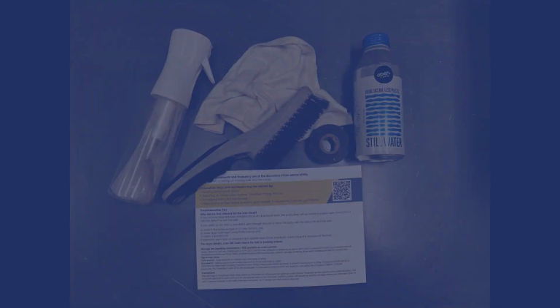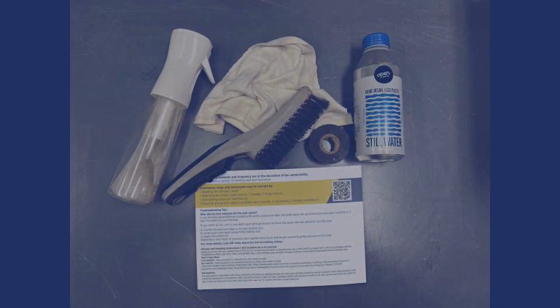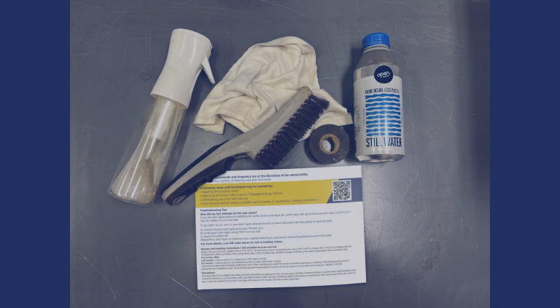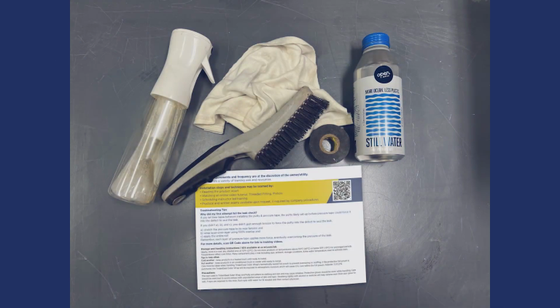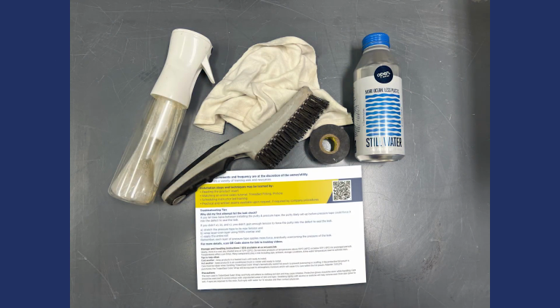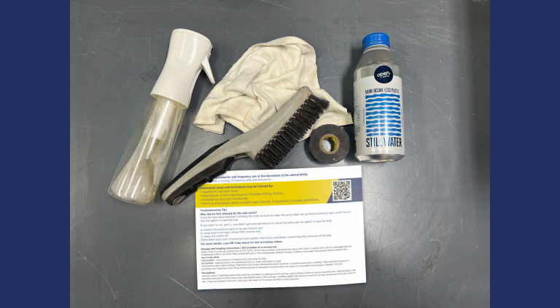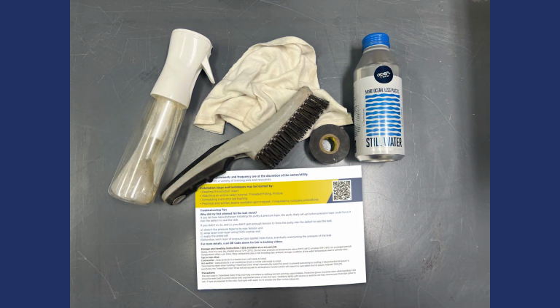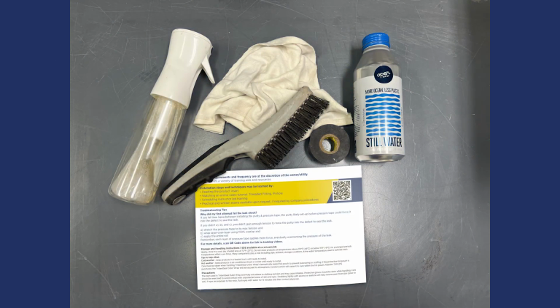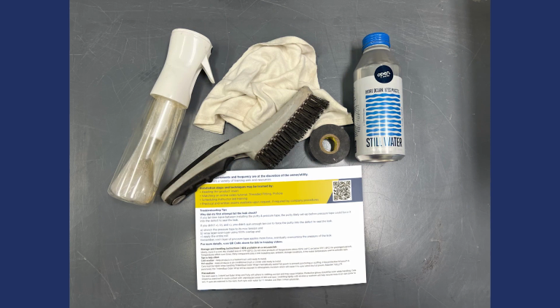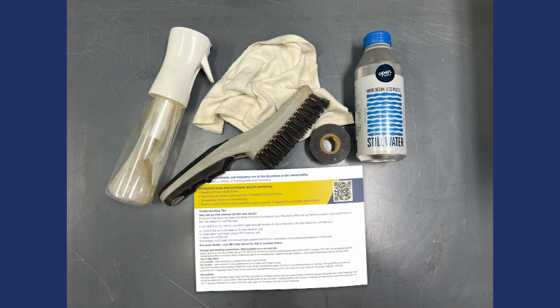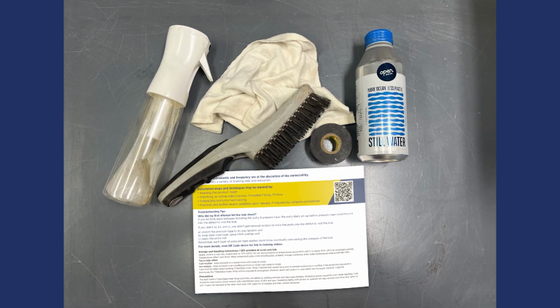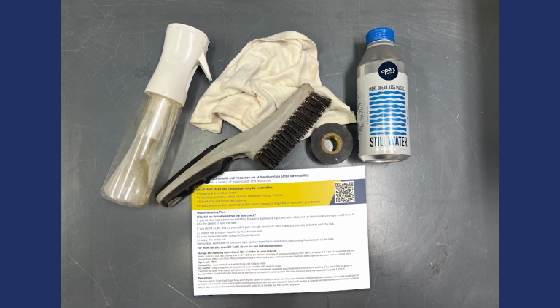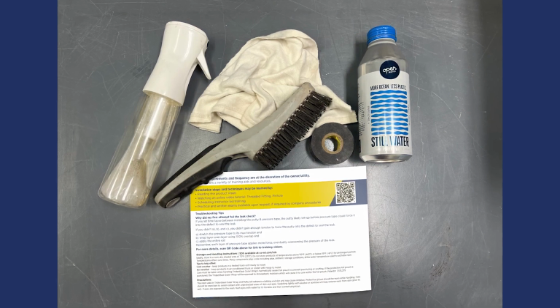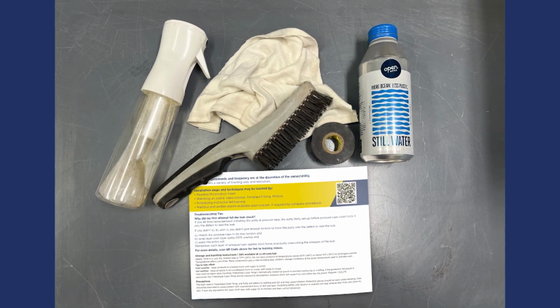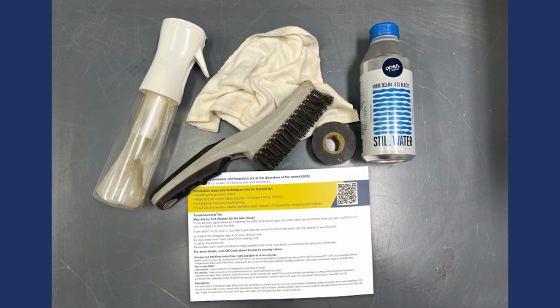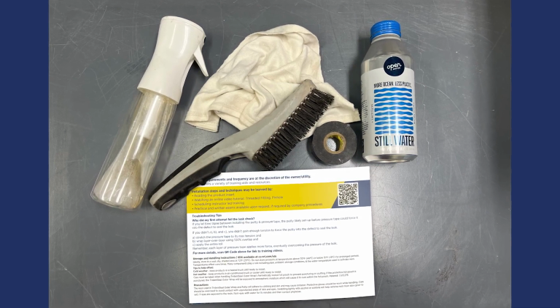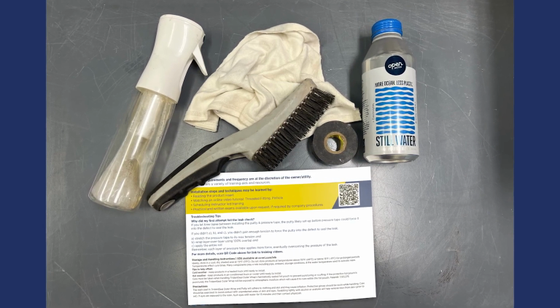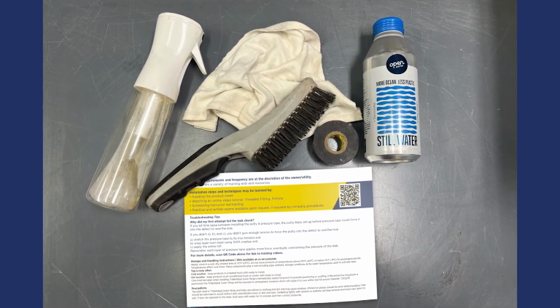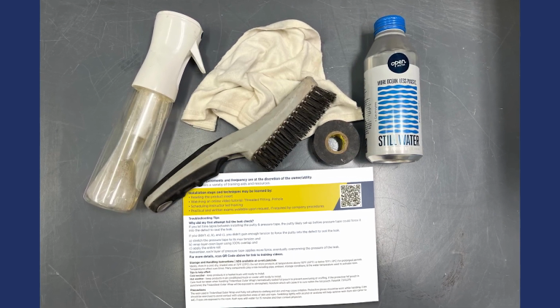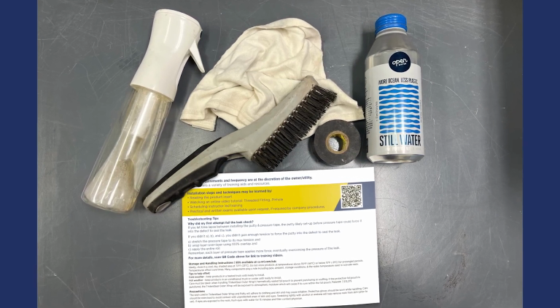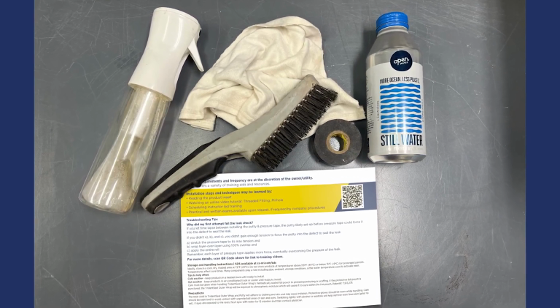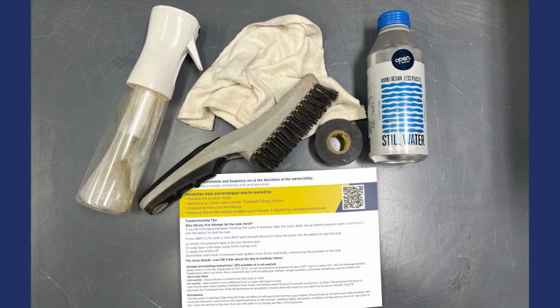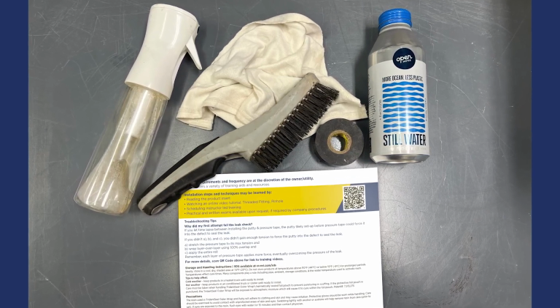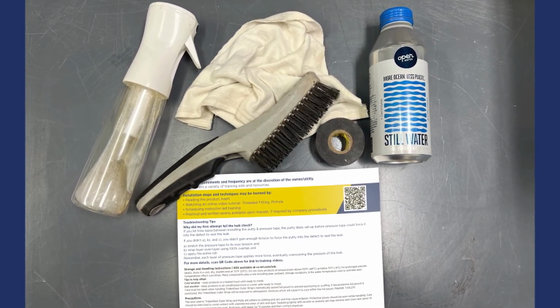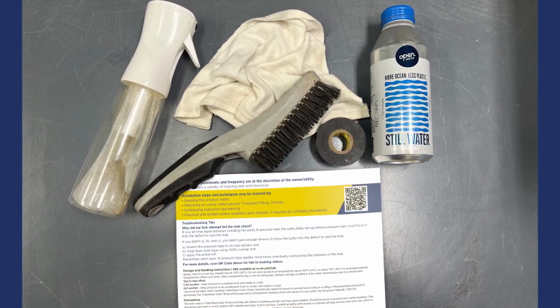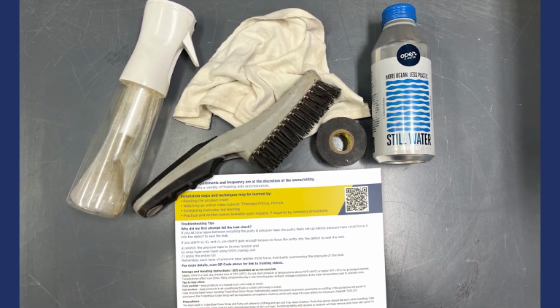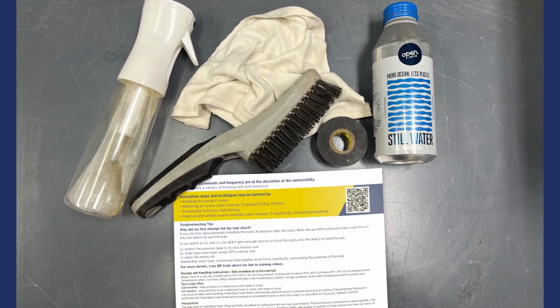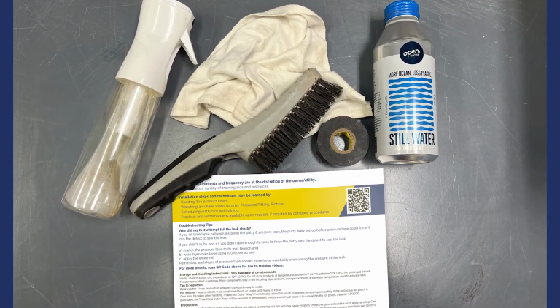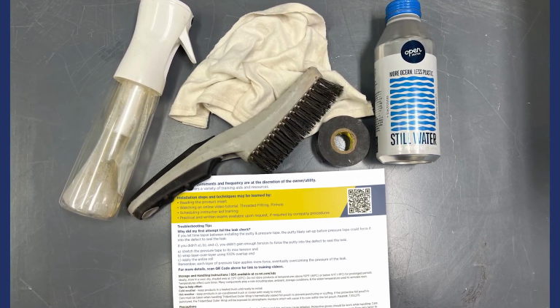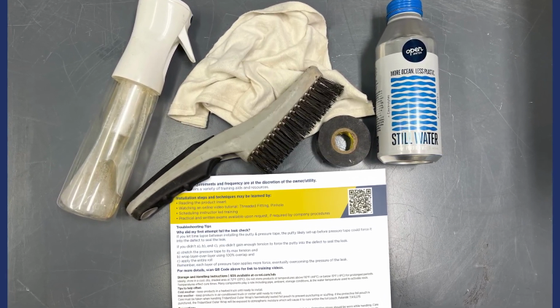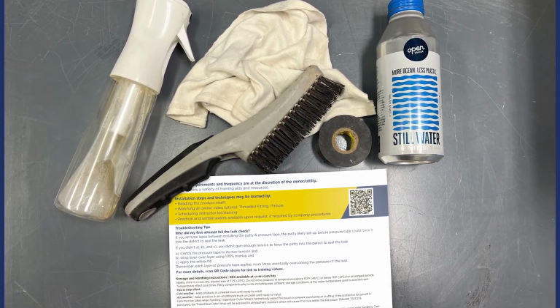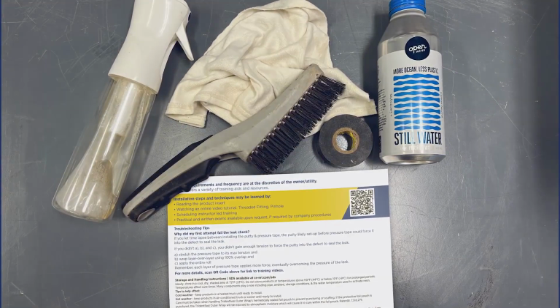You'll need to supply your own water, clean rags, wire brush, electrical tape, and leak detection fluid.